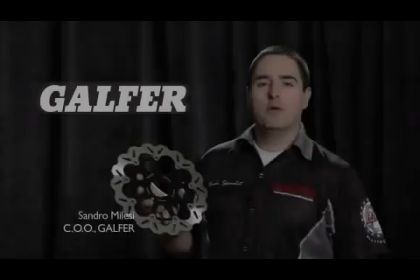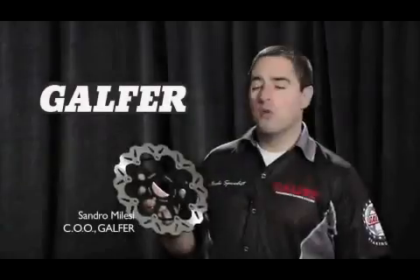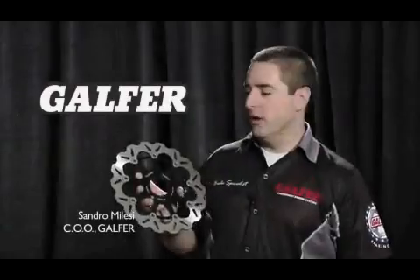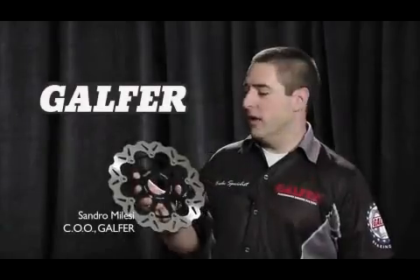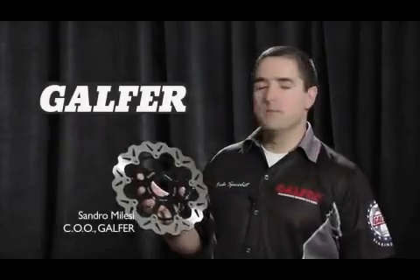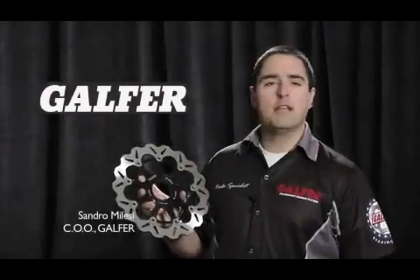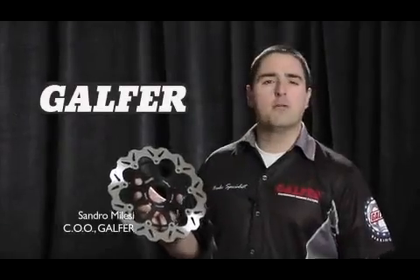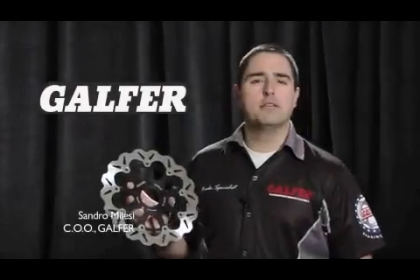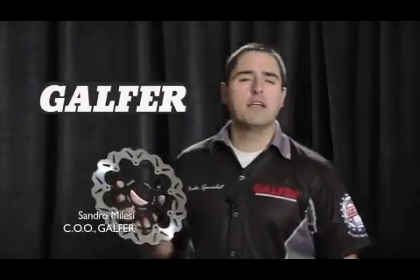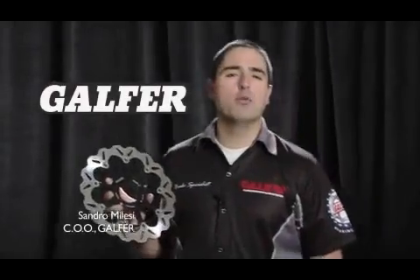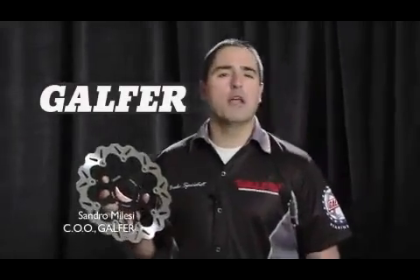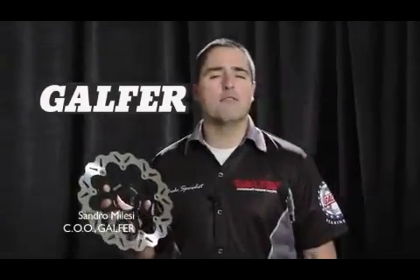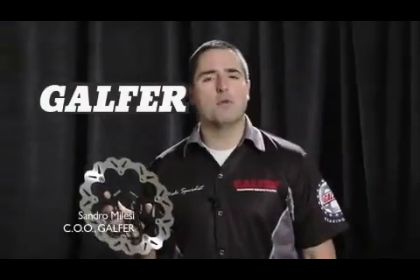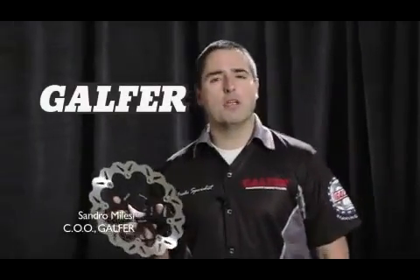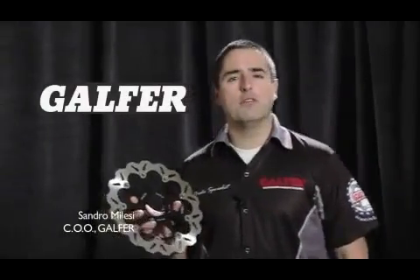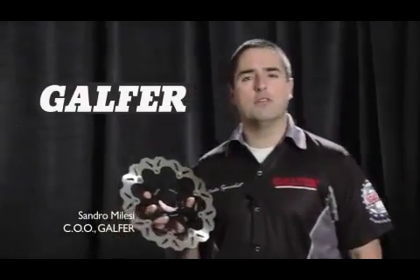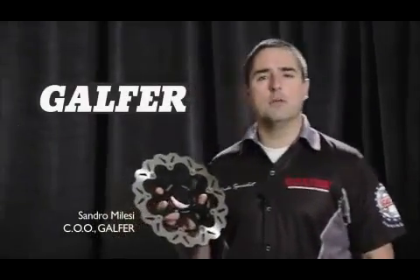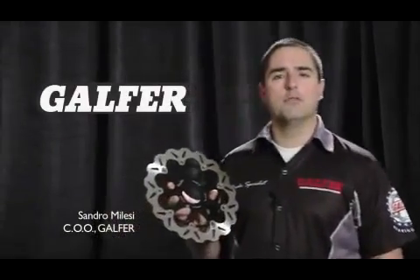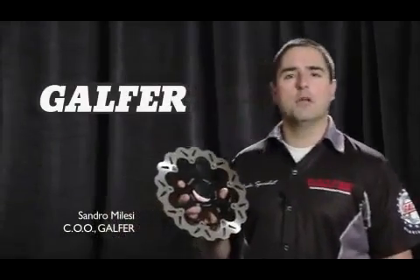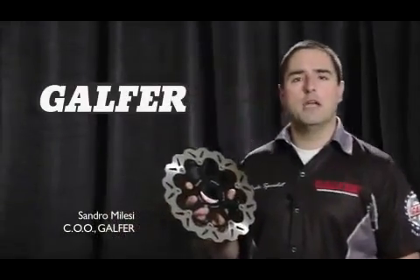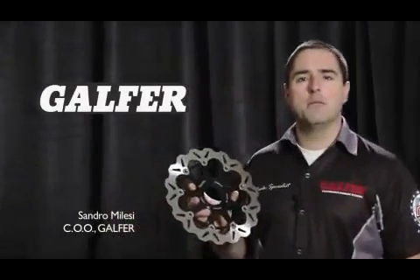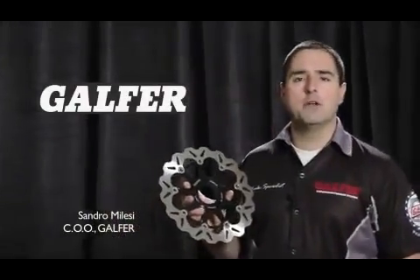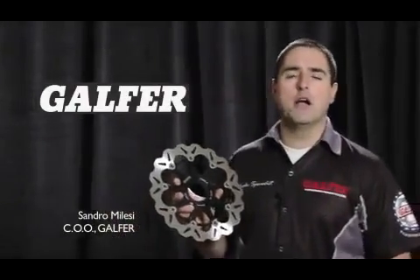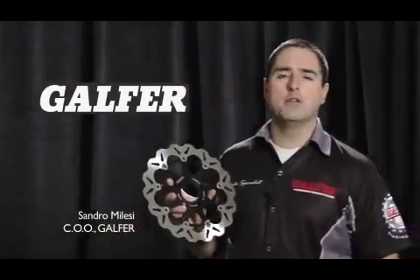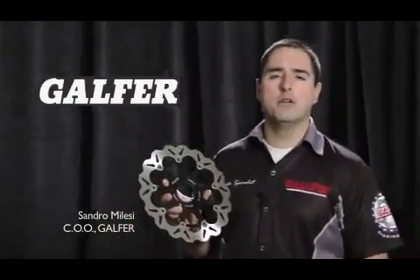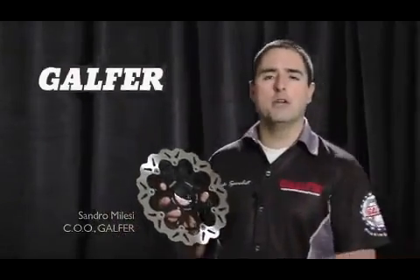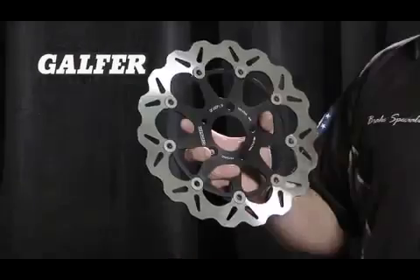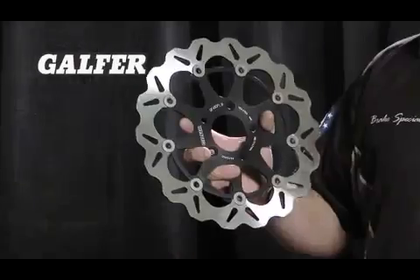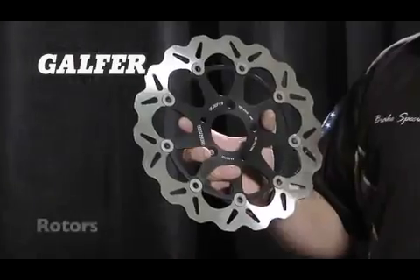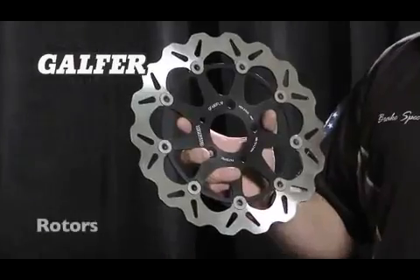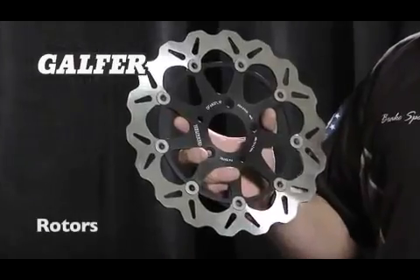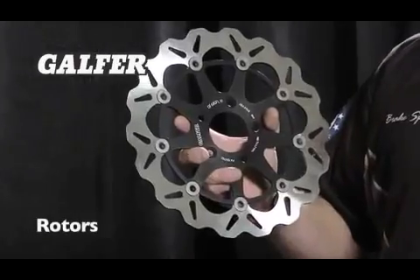Good morning. I am Sandro Milessi, I'm with Galfer Braking Systems. Today I'm going to talk to you a little bit about Galfer rotors.